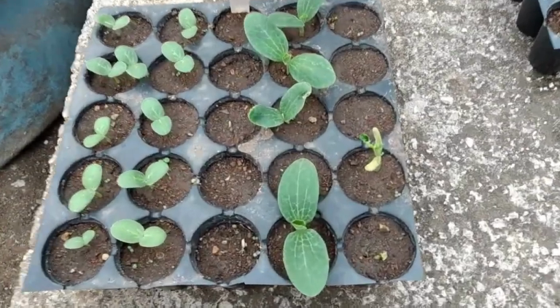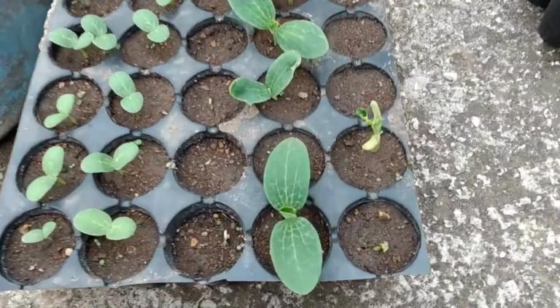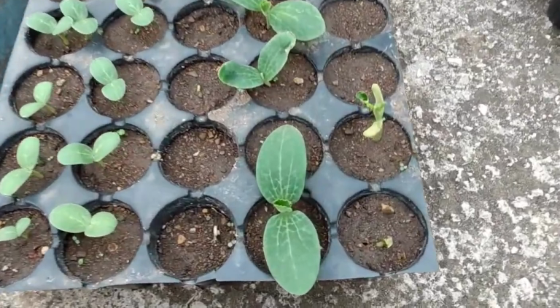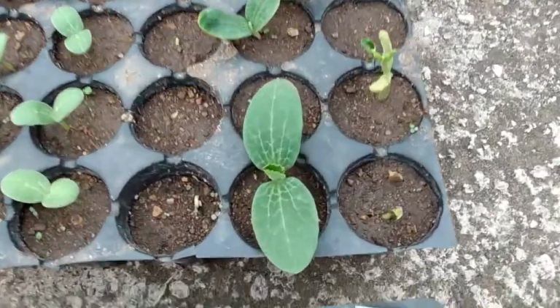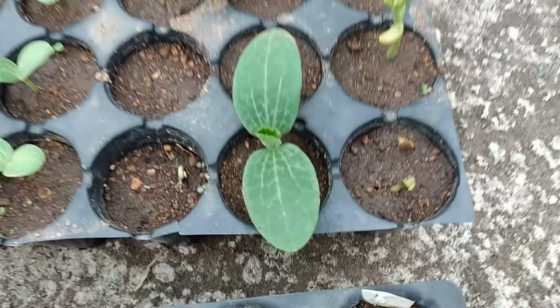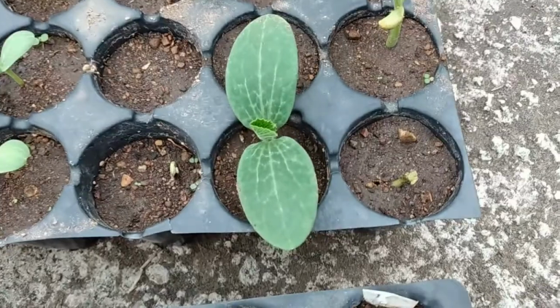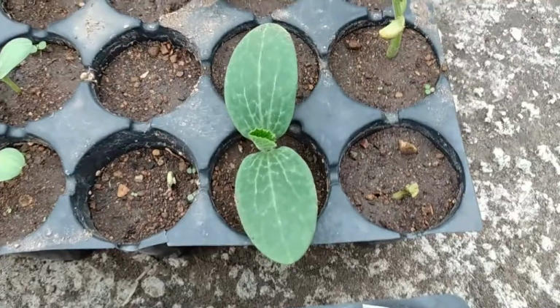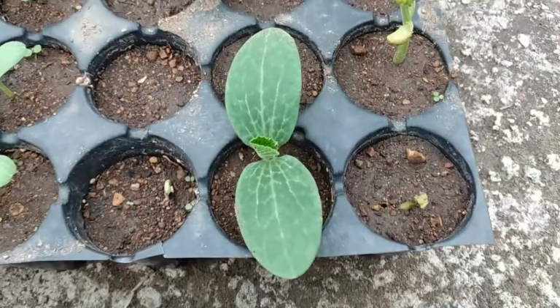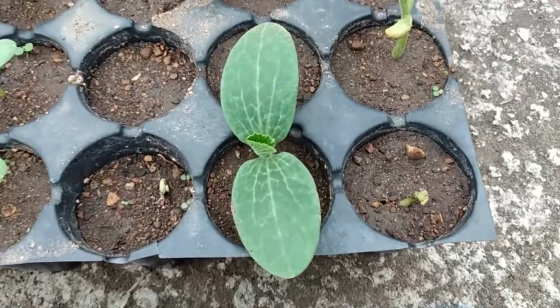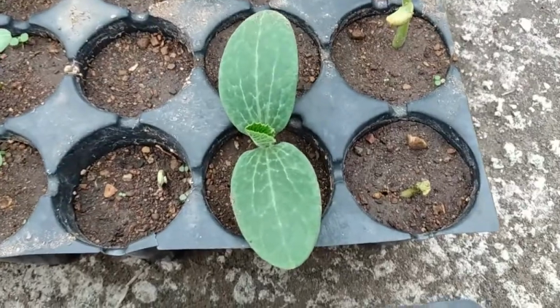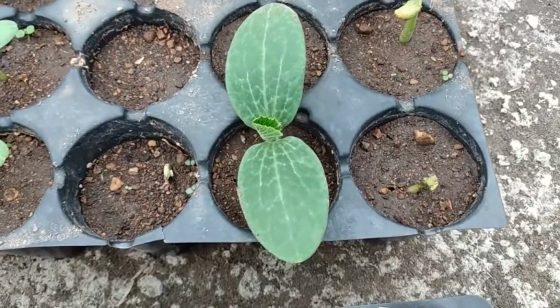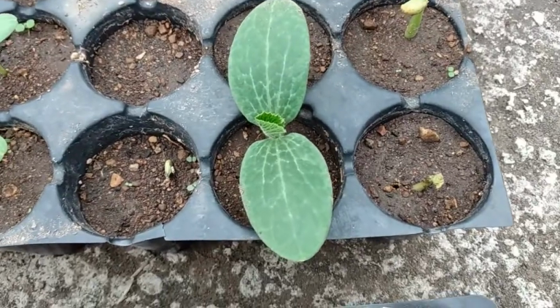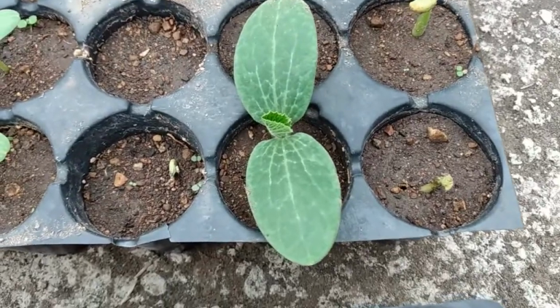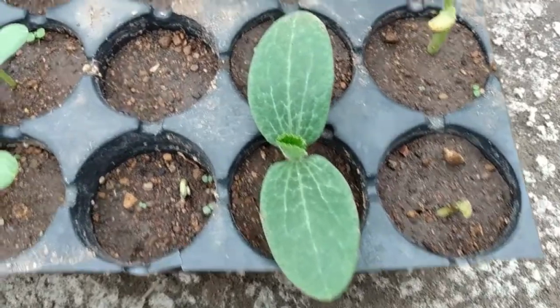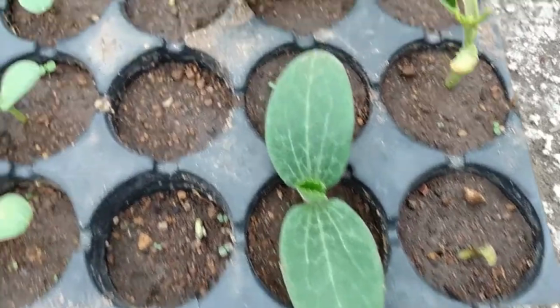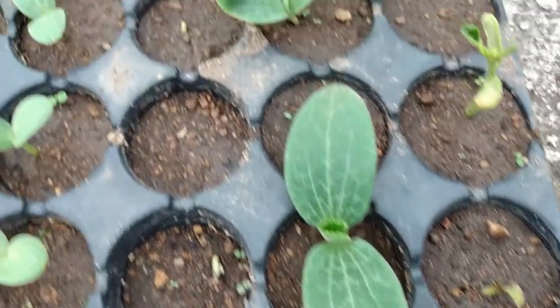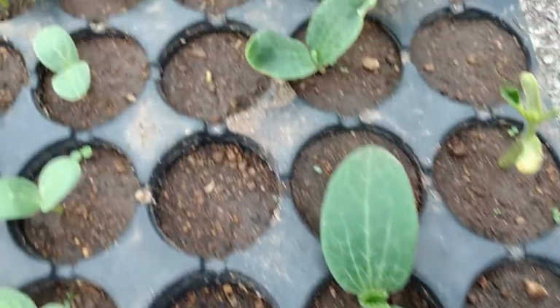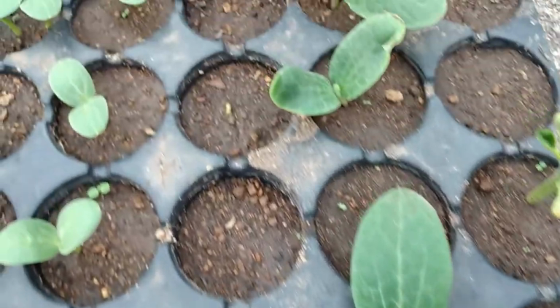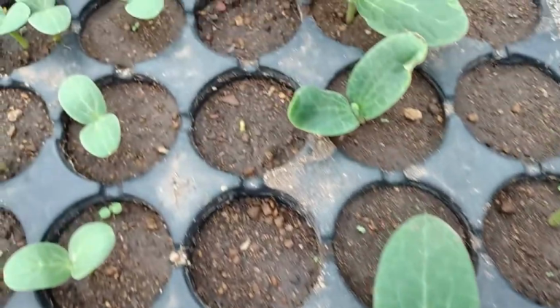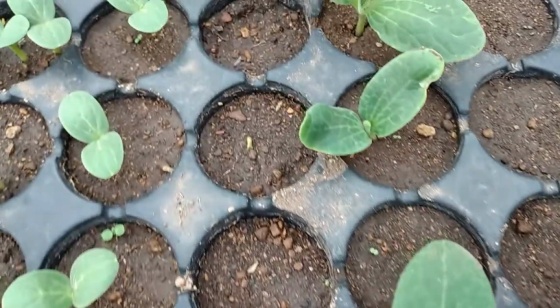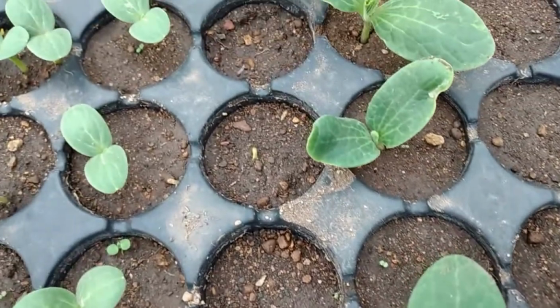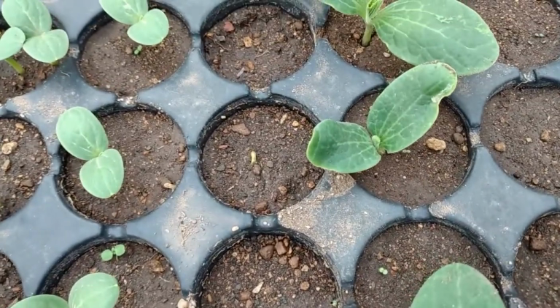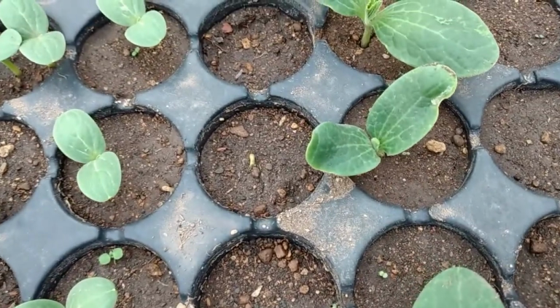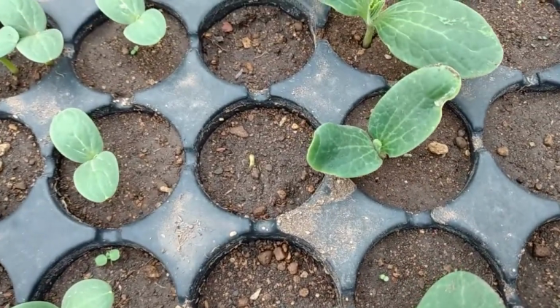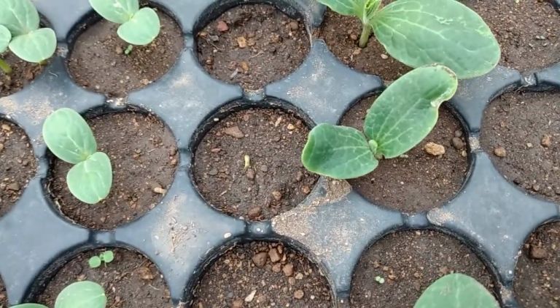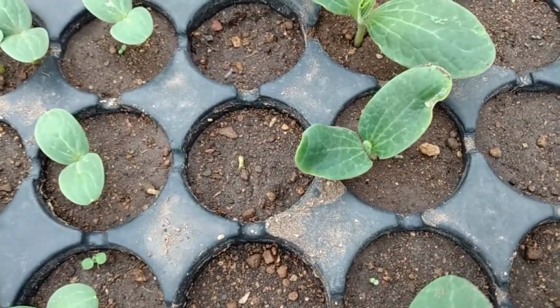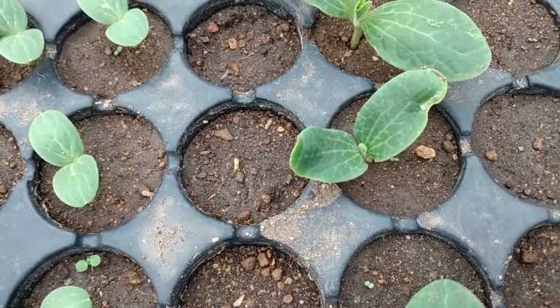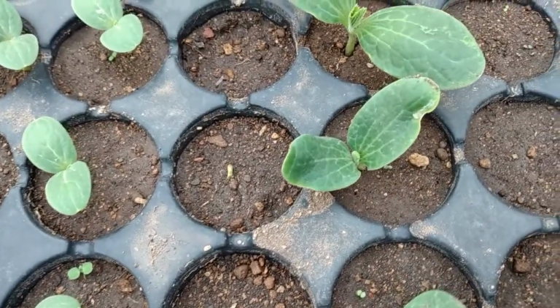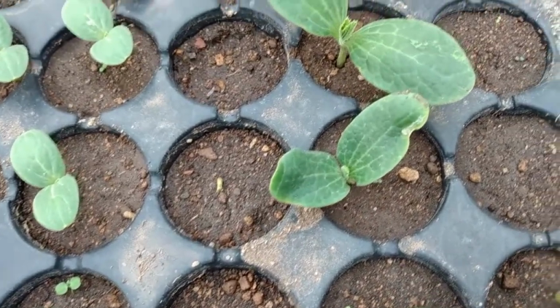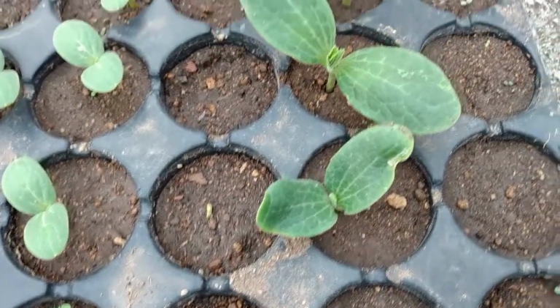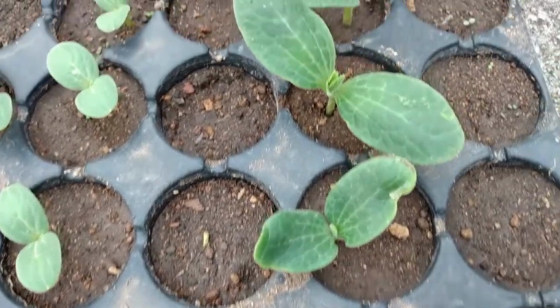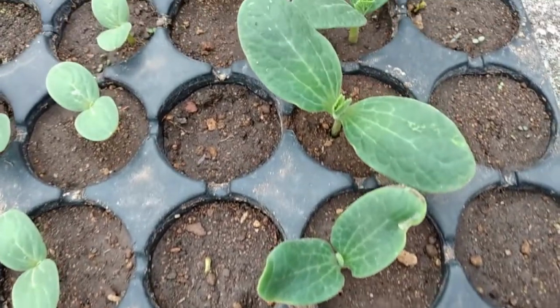Germination usually takes about seven to ten days. This is probably day six for my seeds.